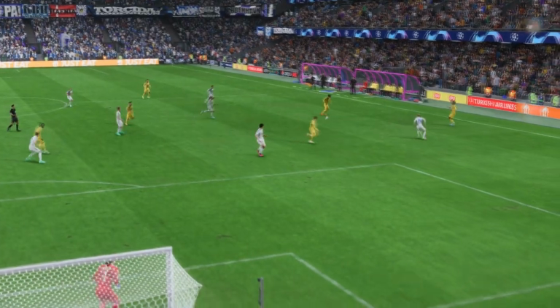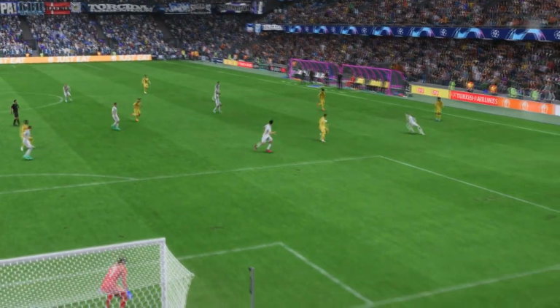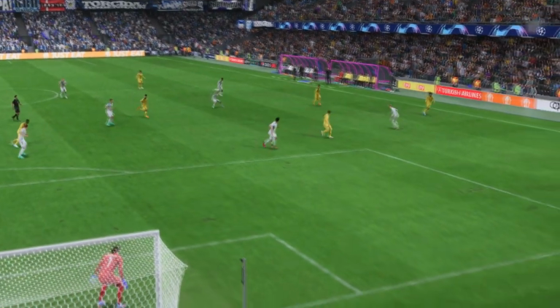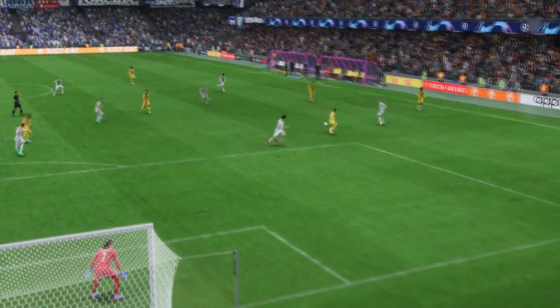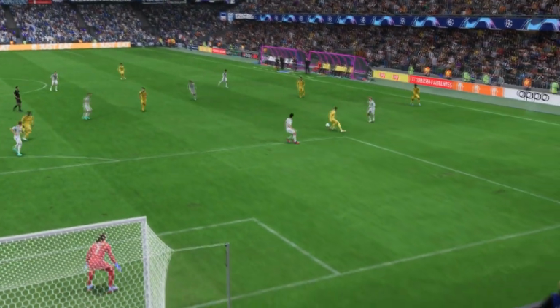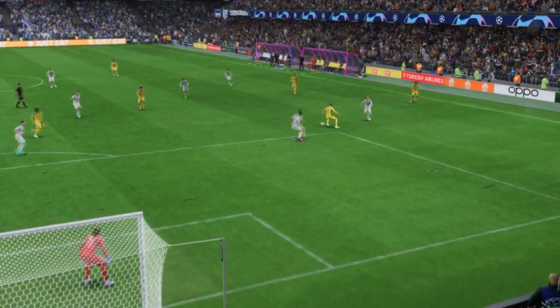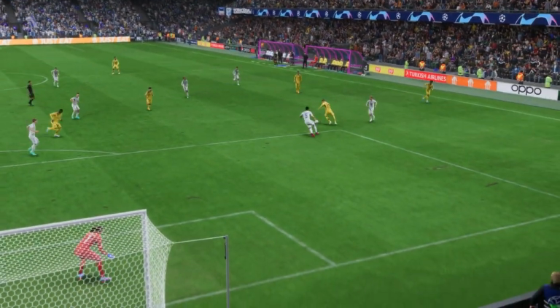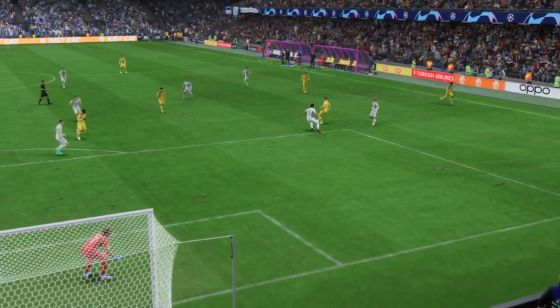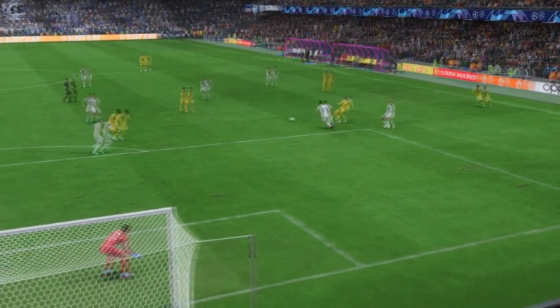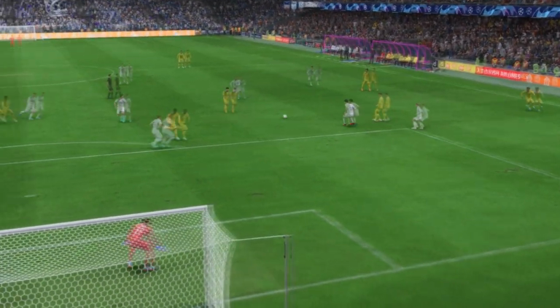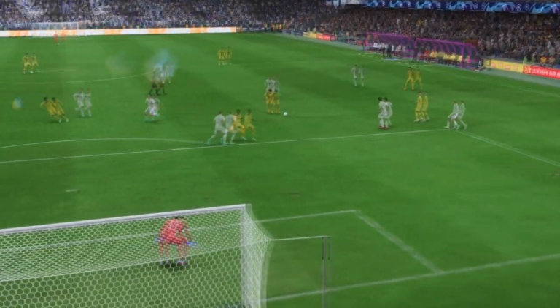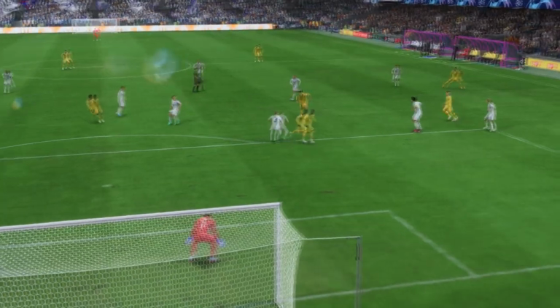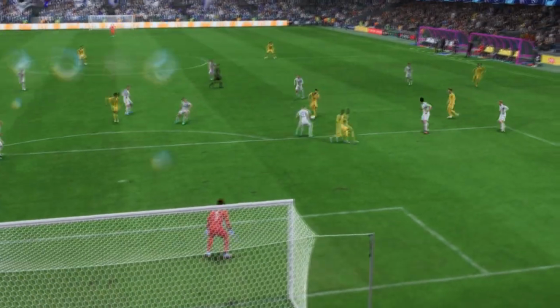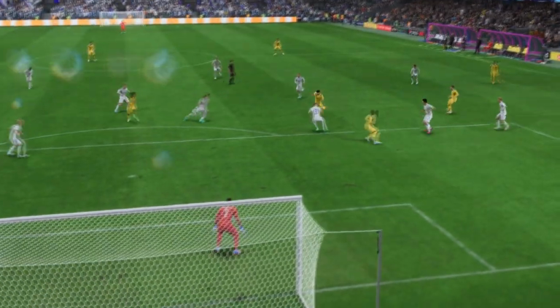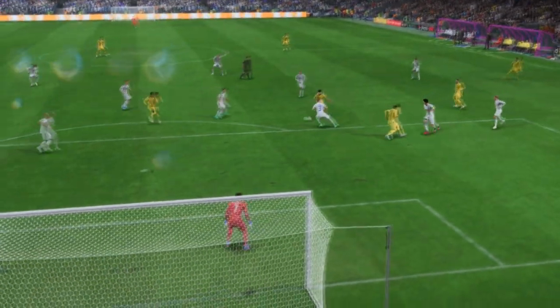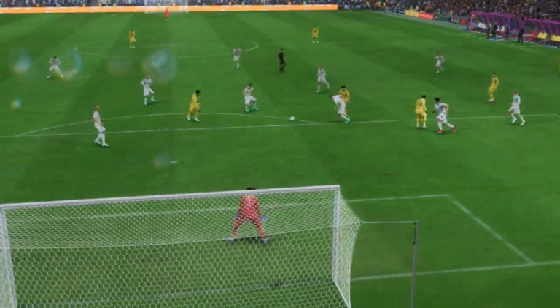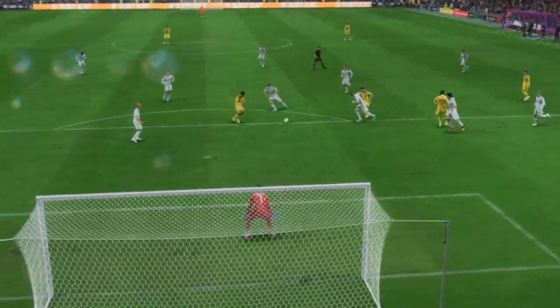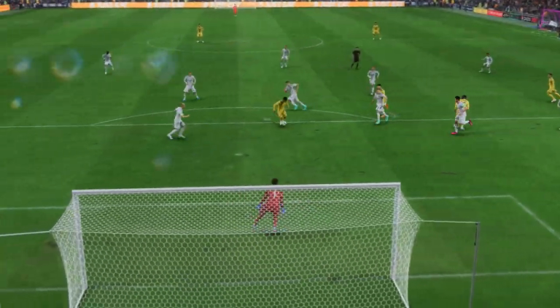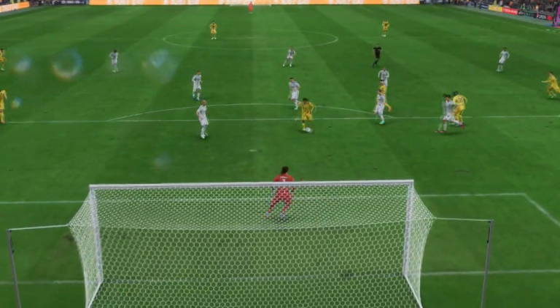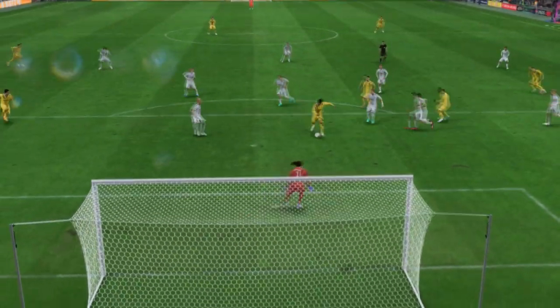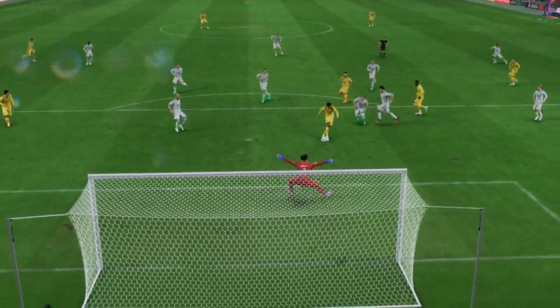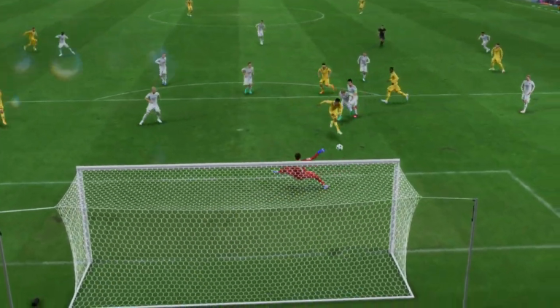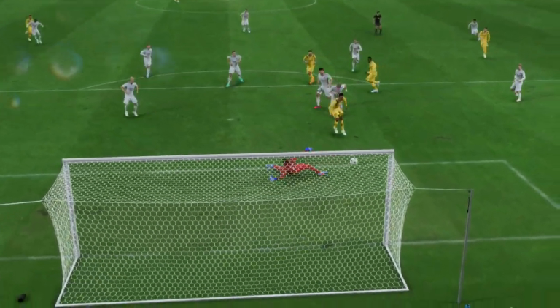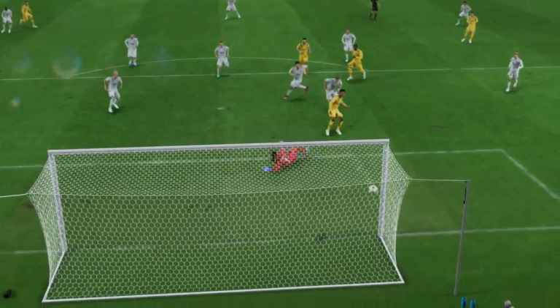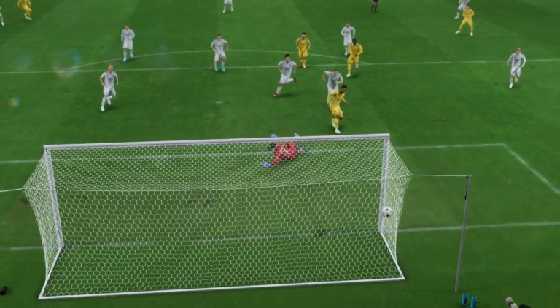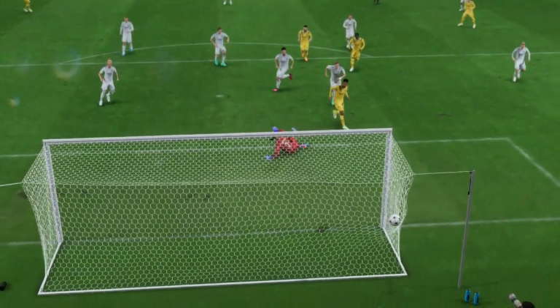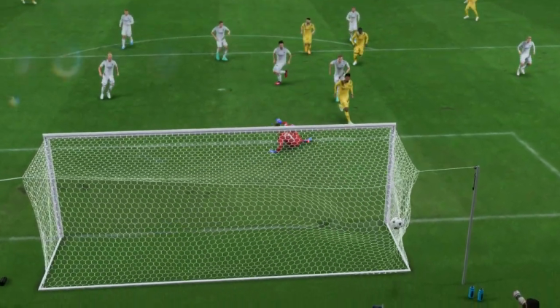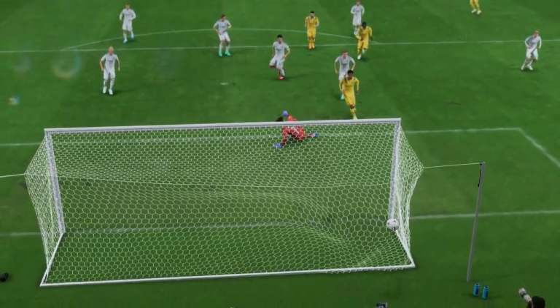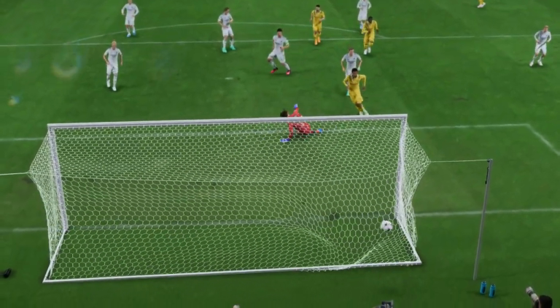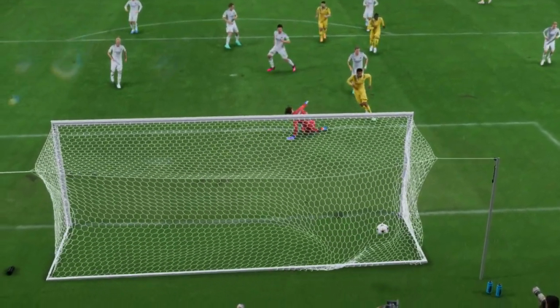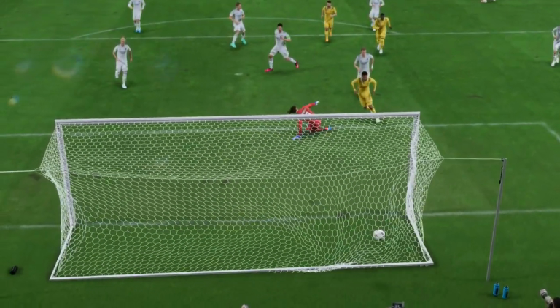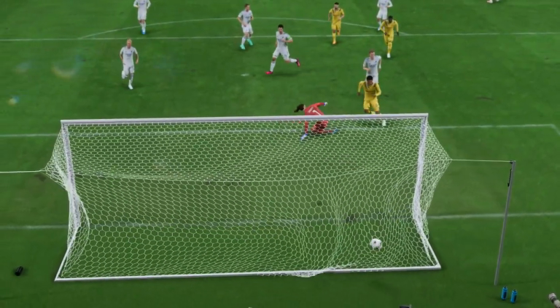As you can see, the defending is all over the place. That's far too easy for the attackers. The goalkeeper's got absolutely no chance there.